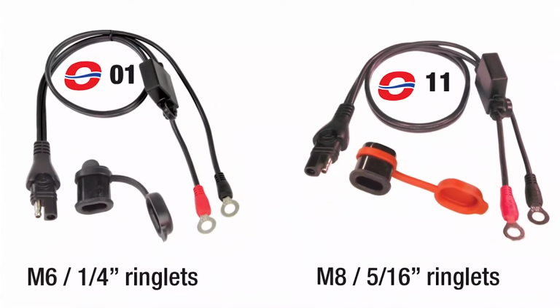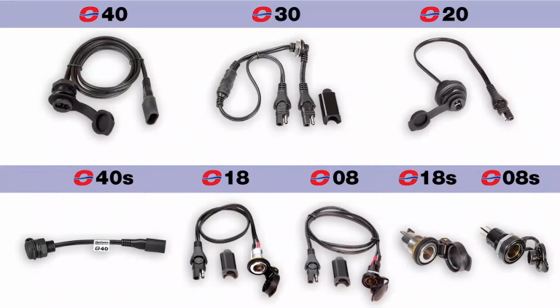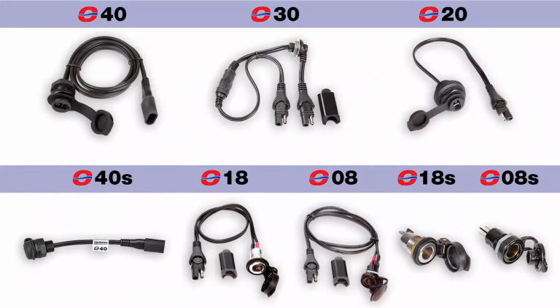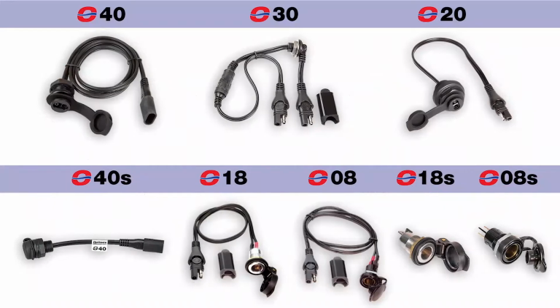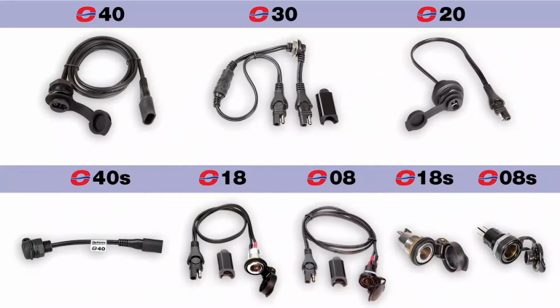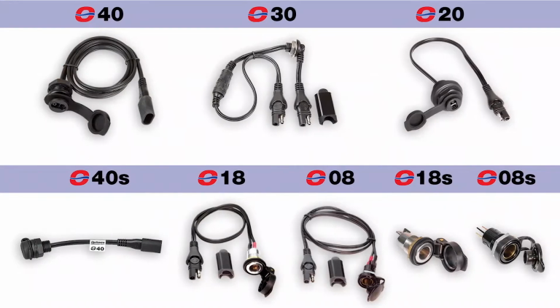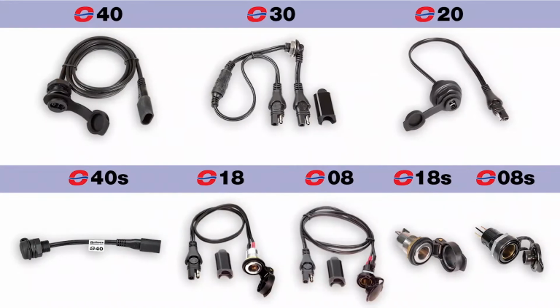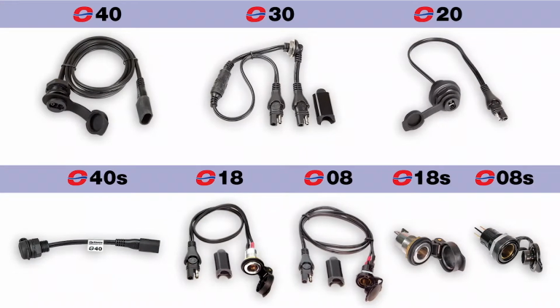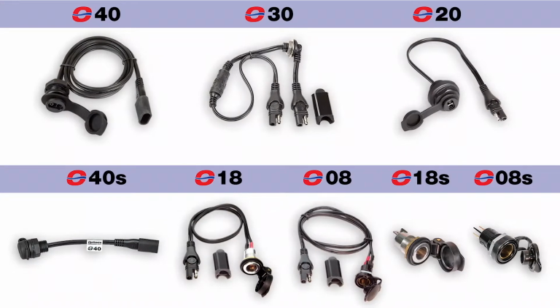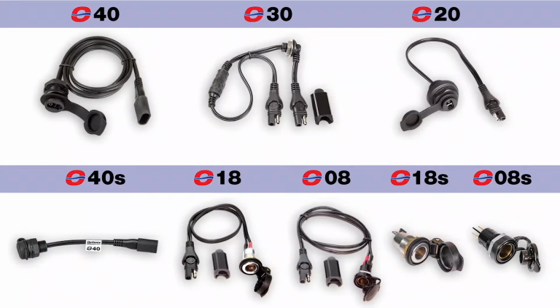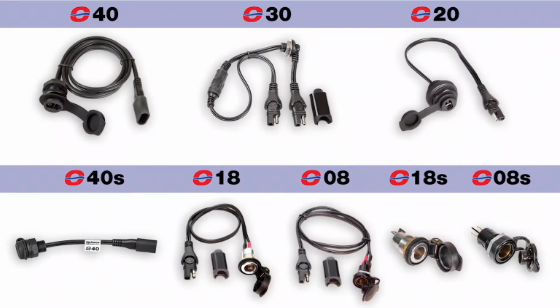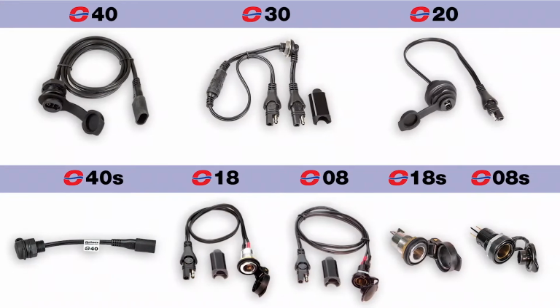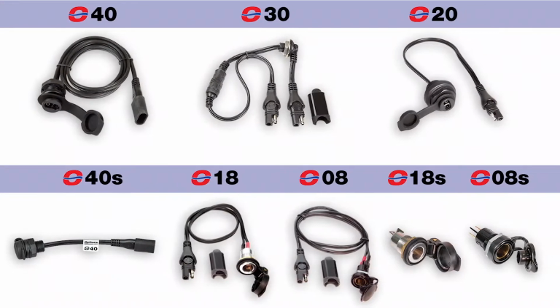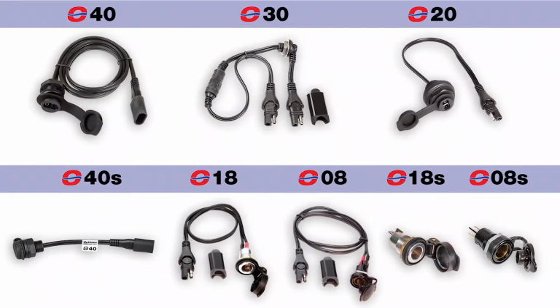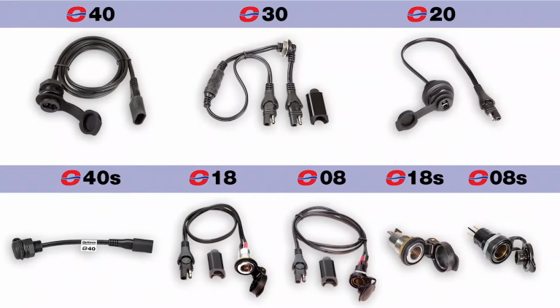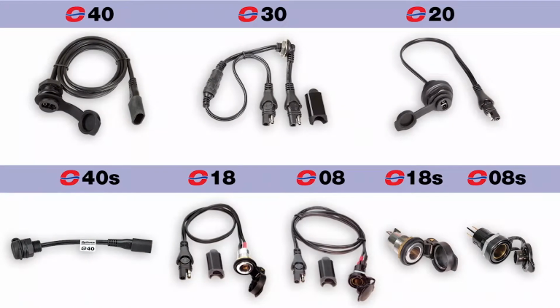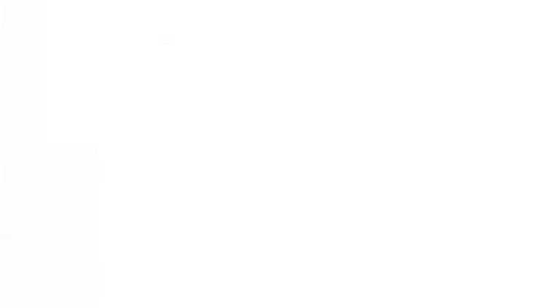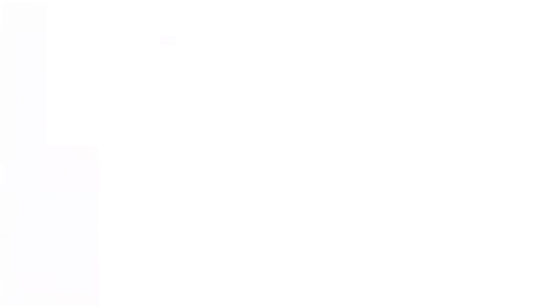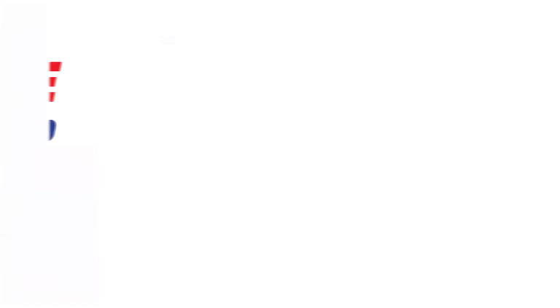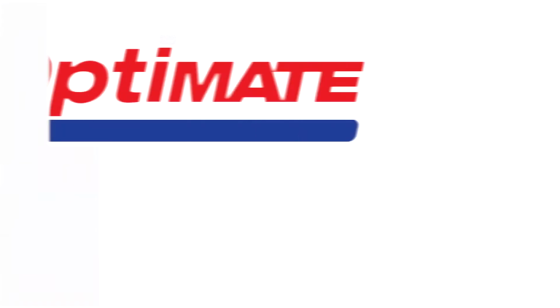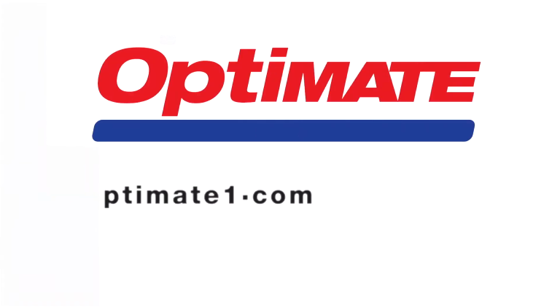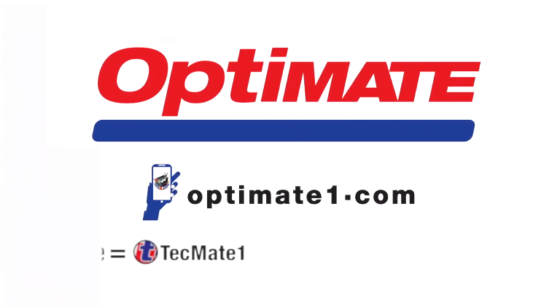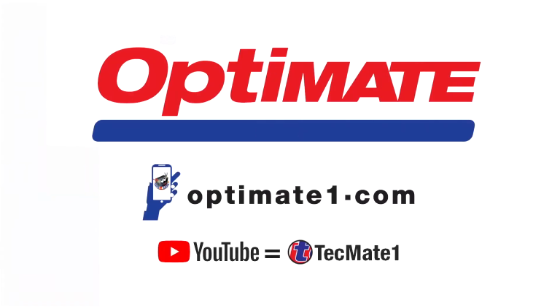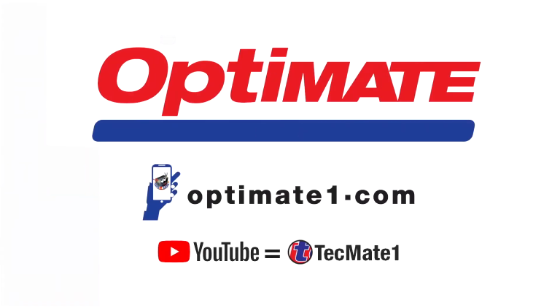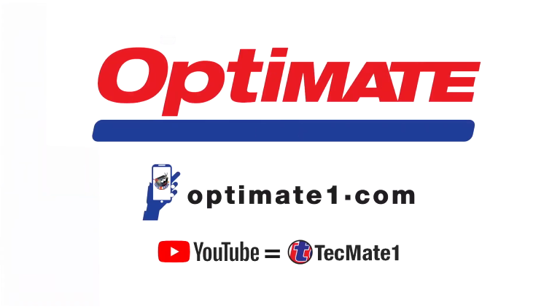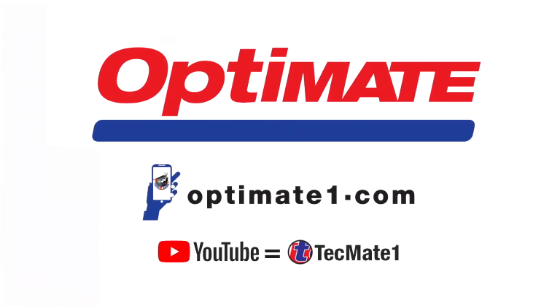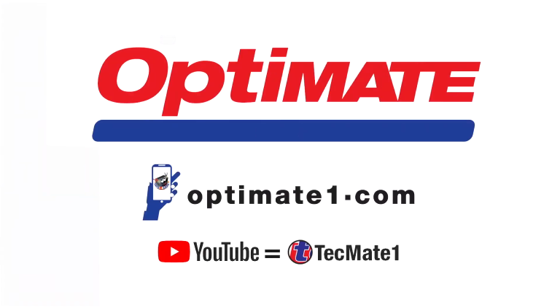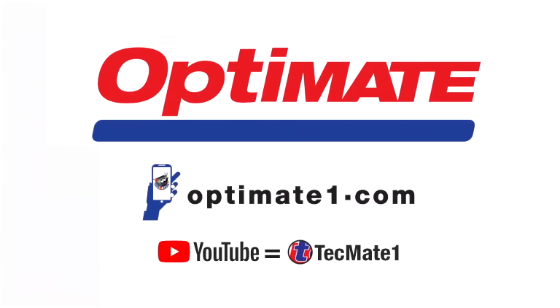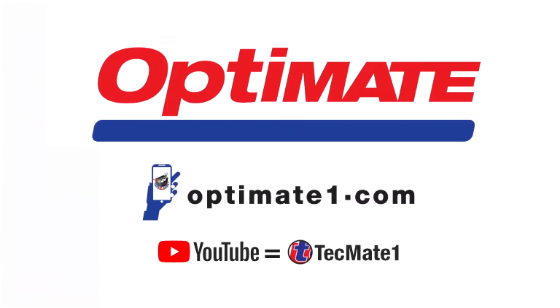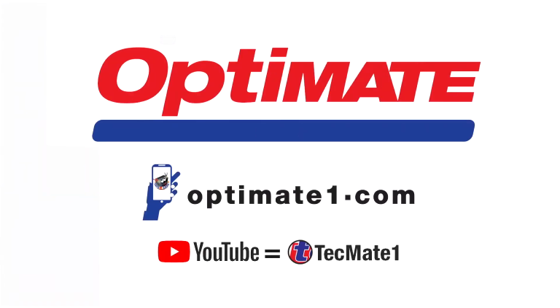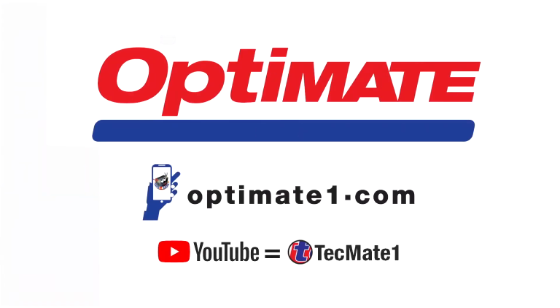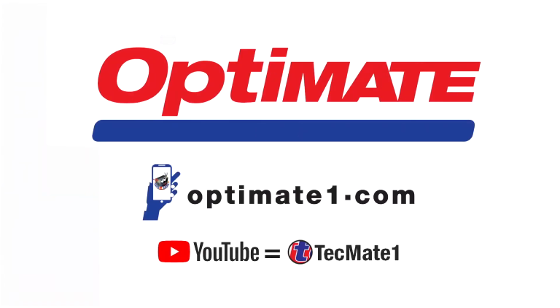Choose the panel mount that's right for you. Visit our websites or our YouTube channel for more information.